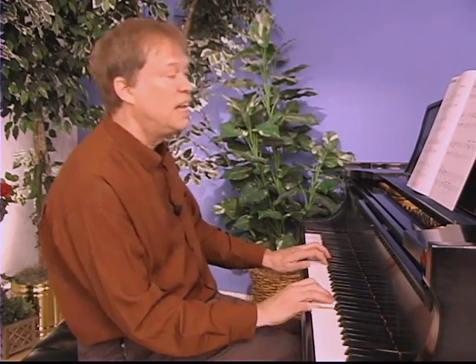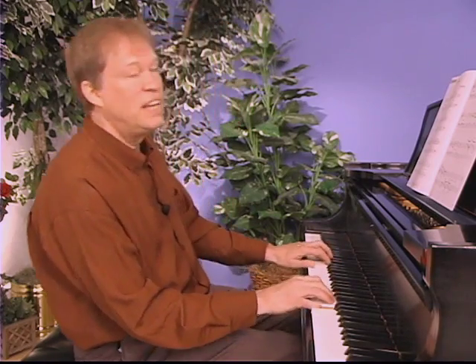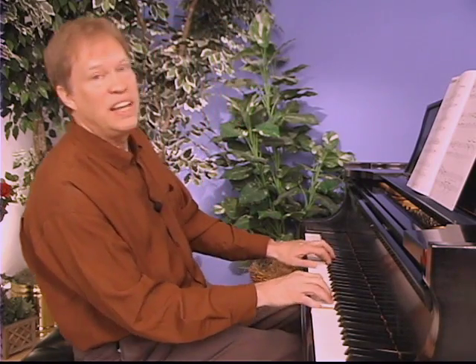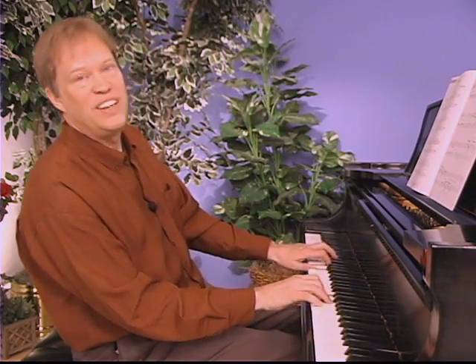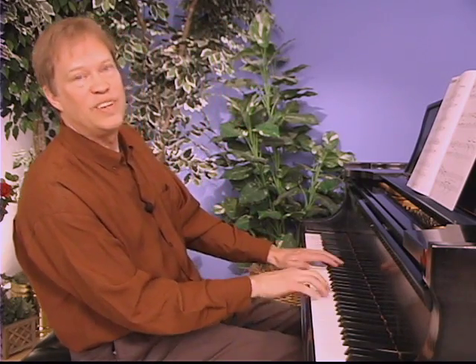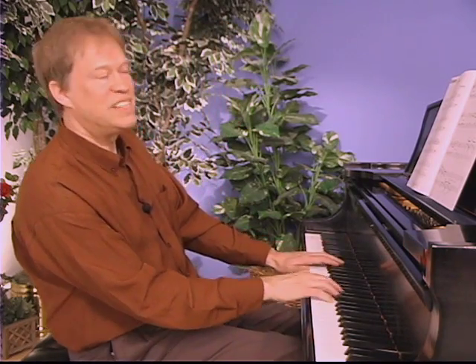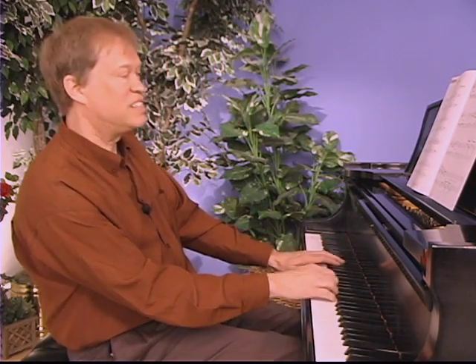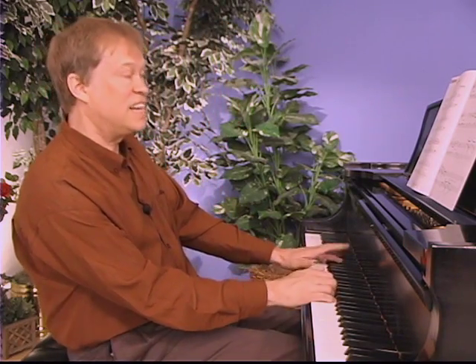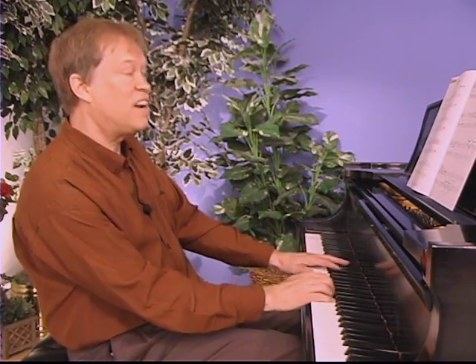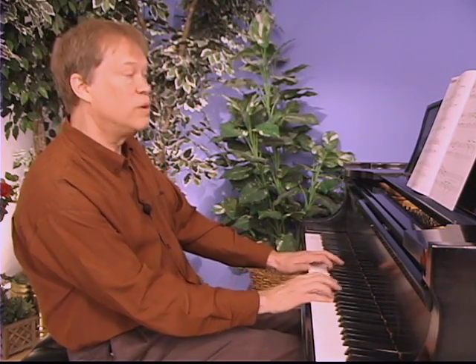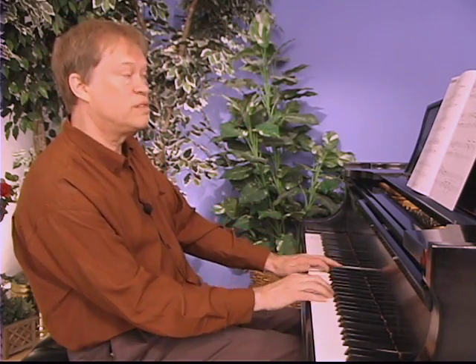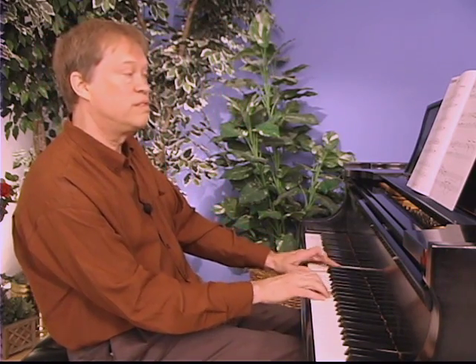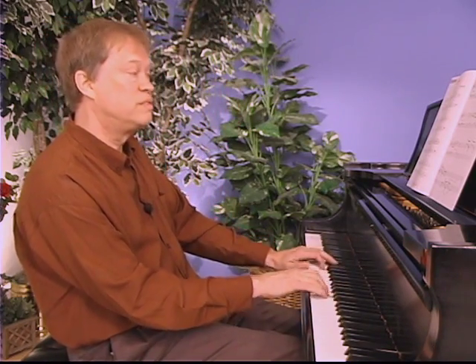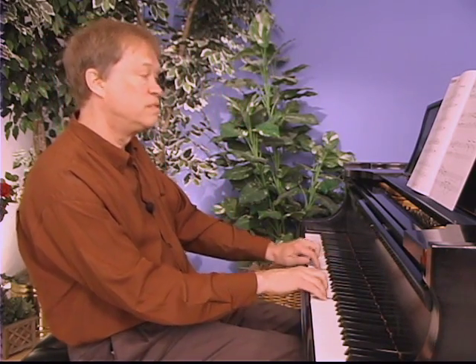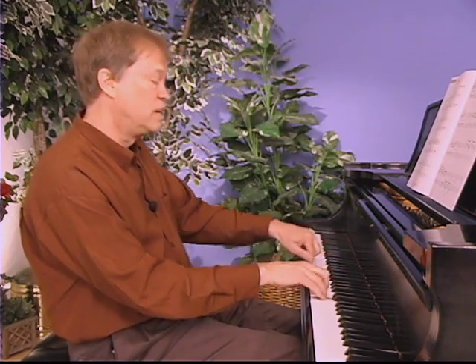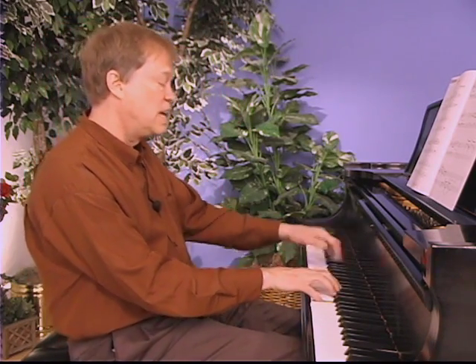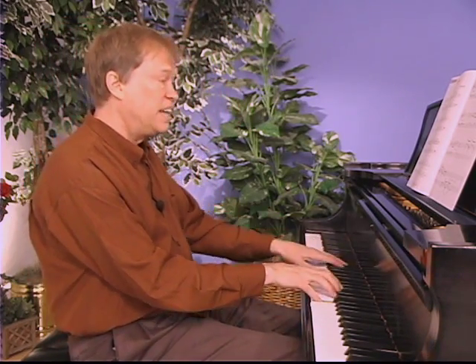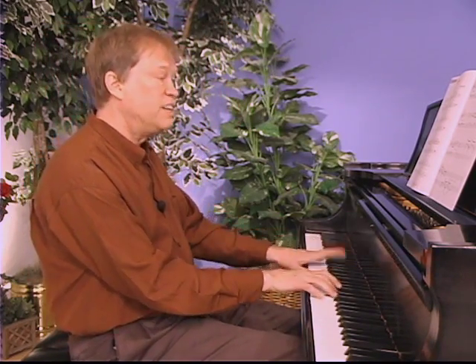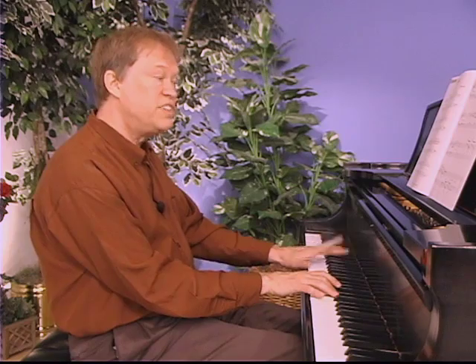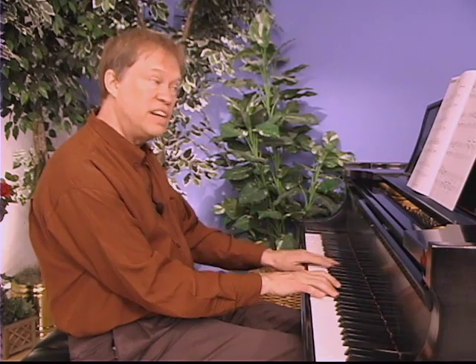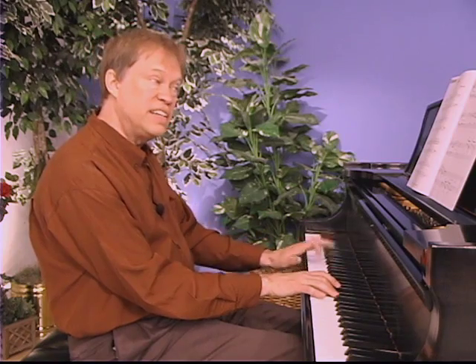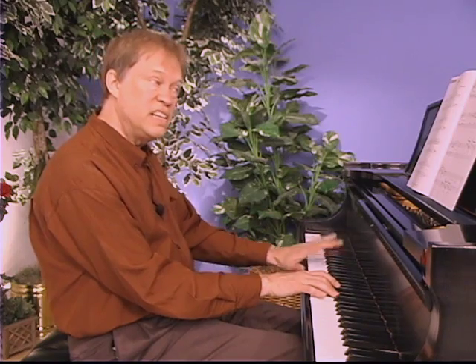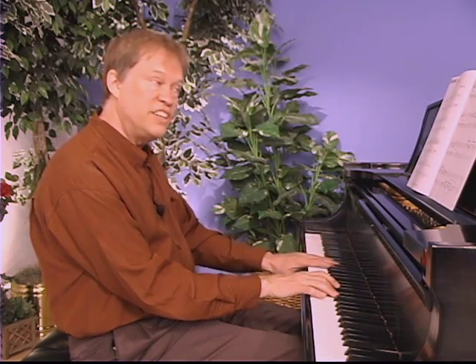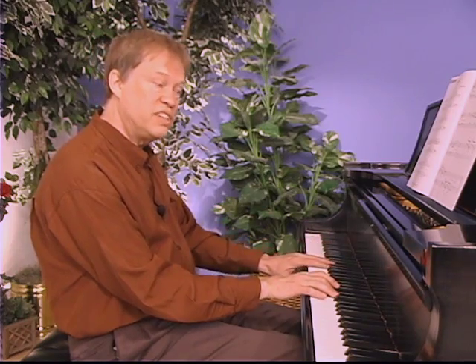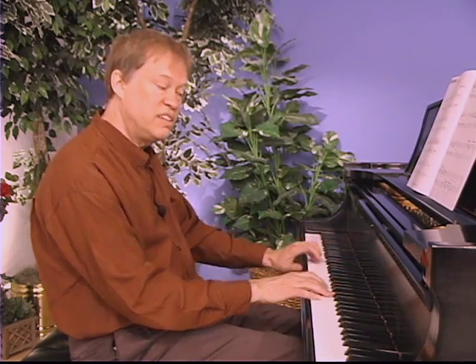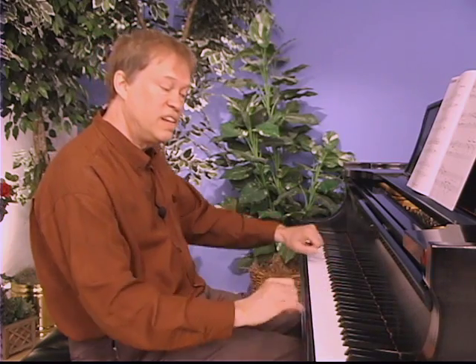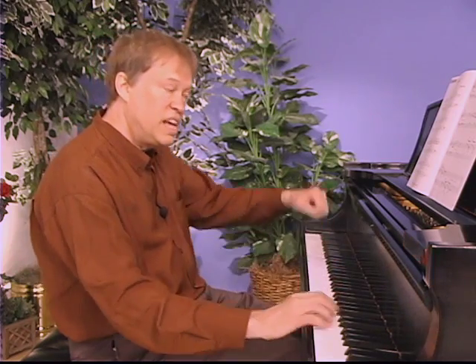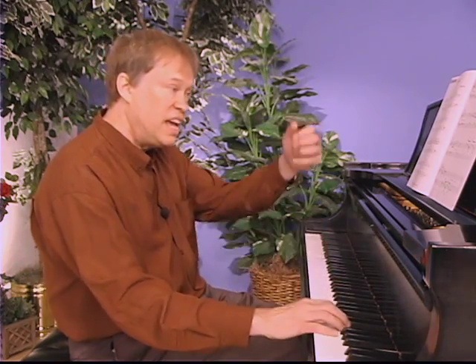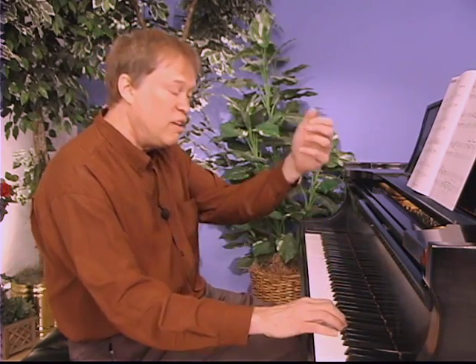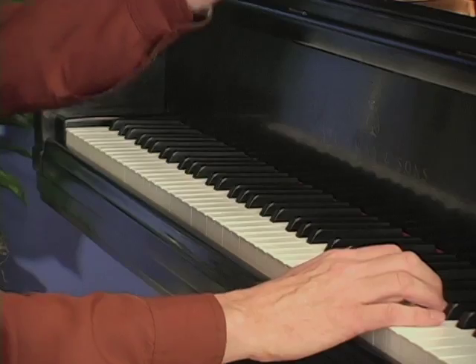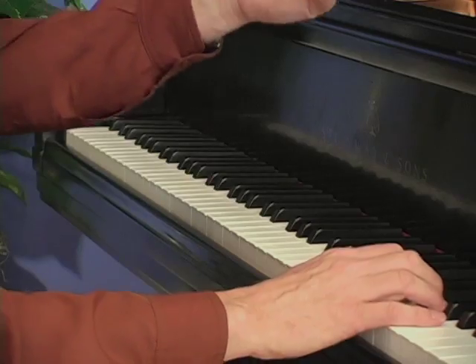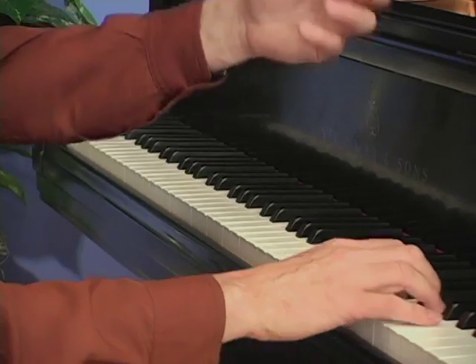And notice that staccato — use your articulation. What do we have here?